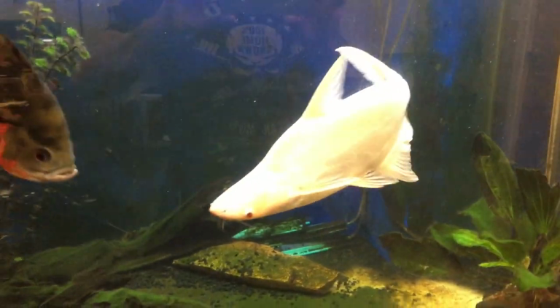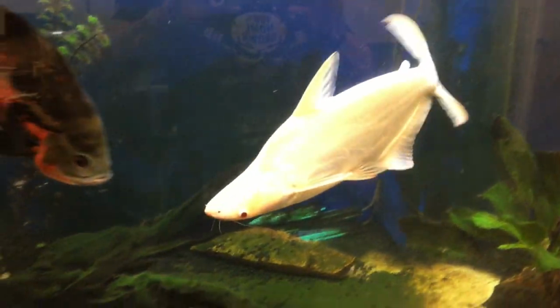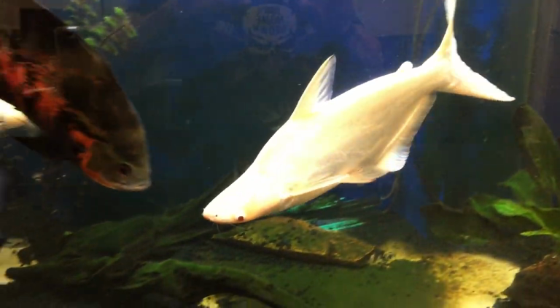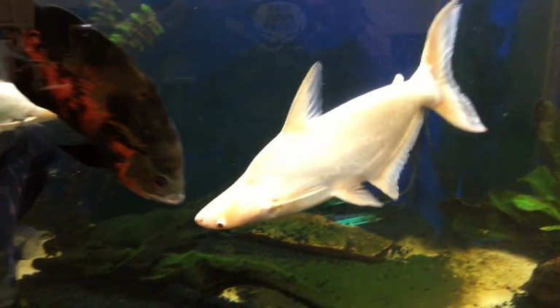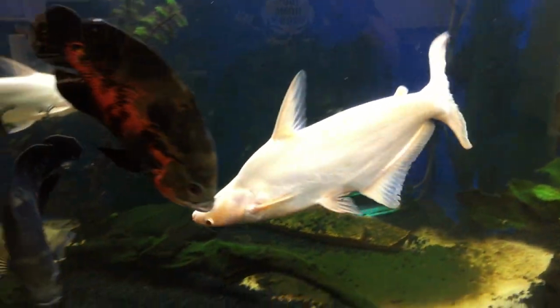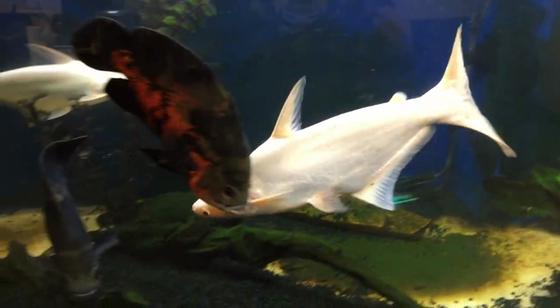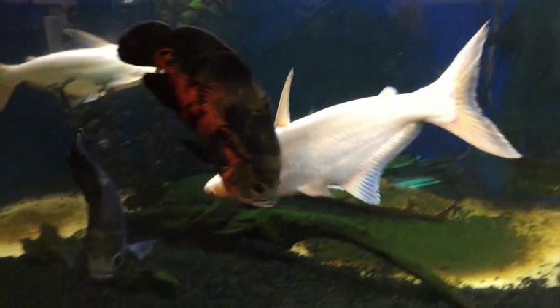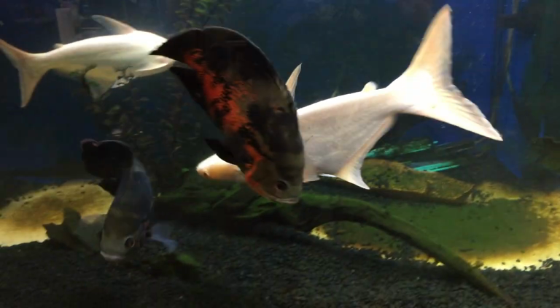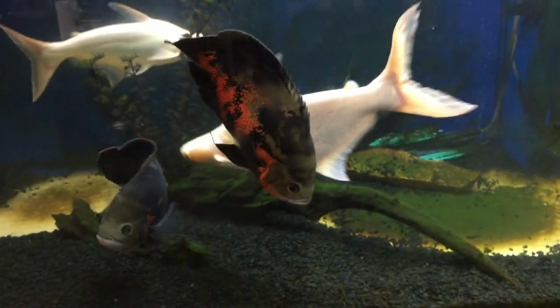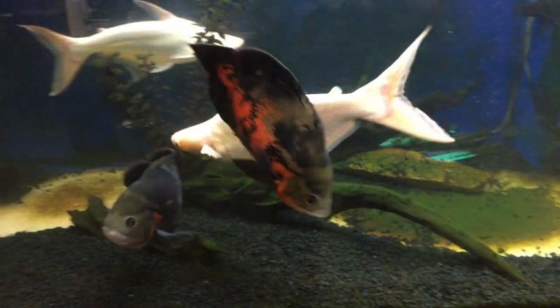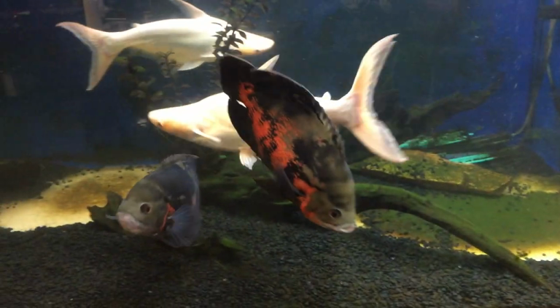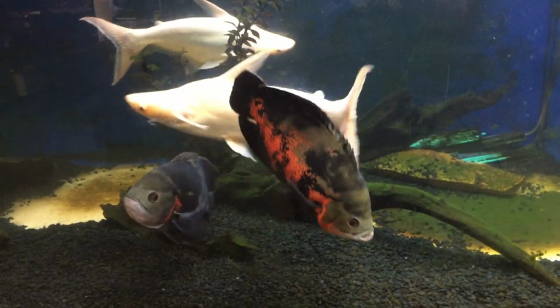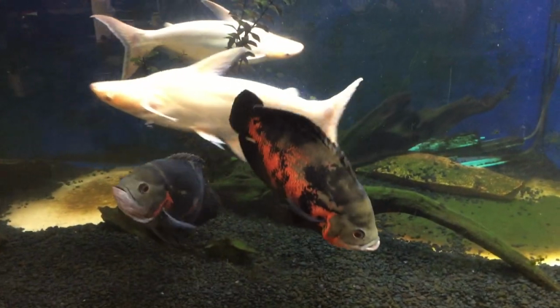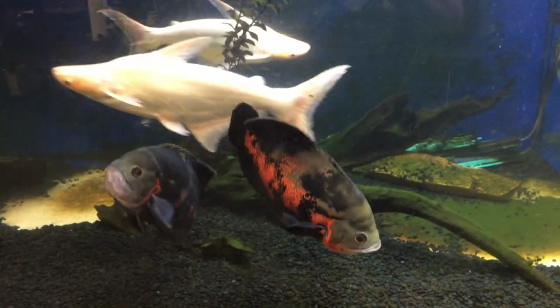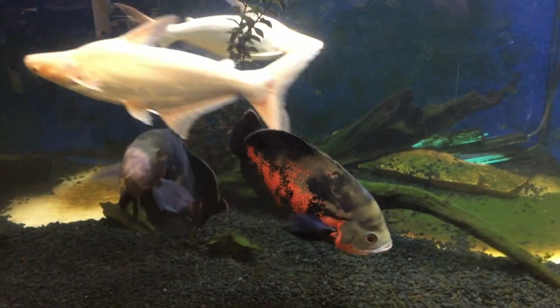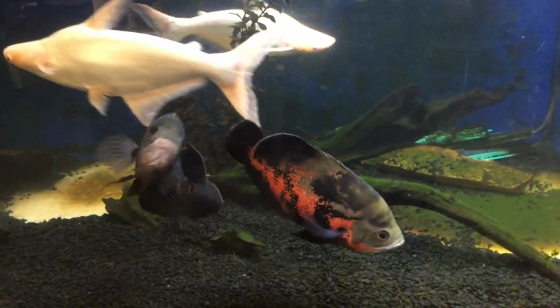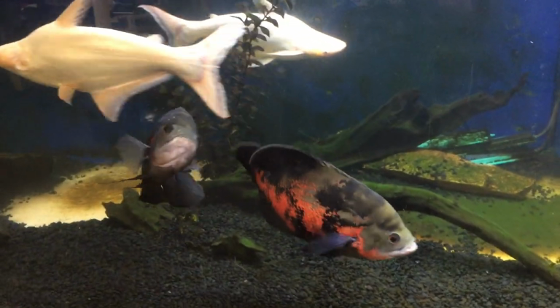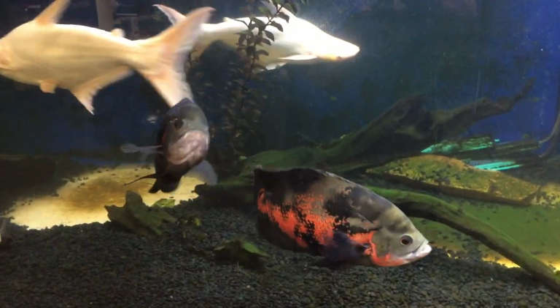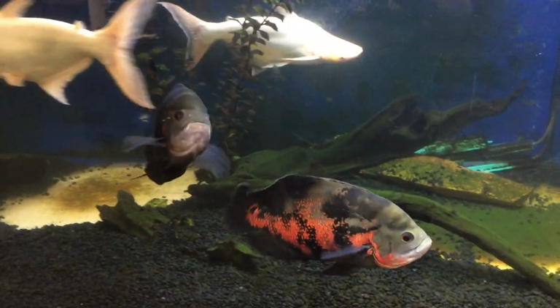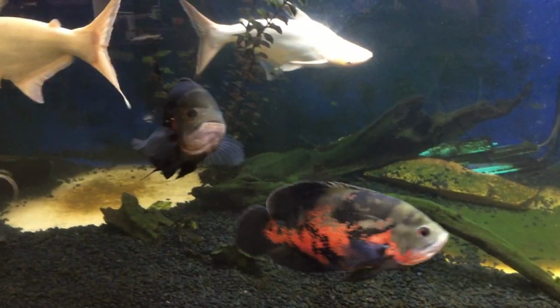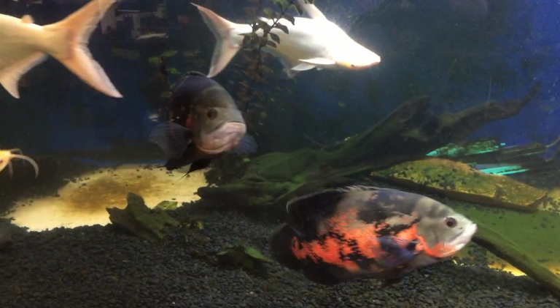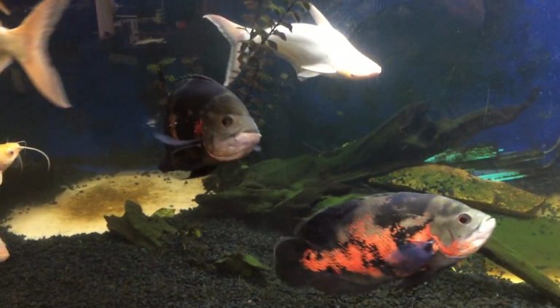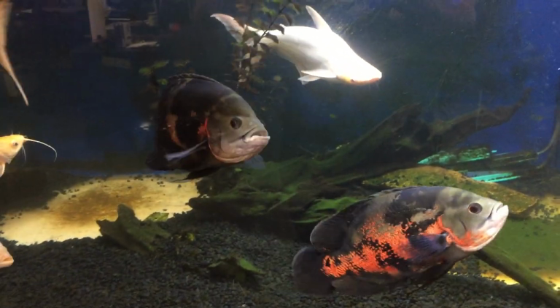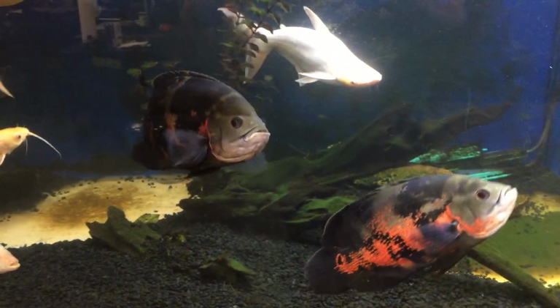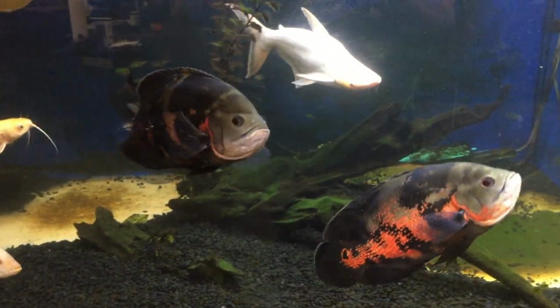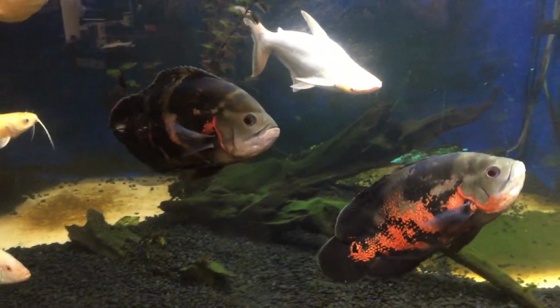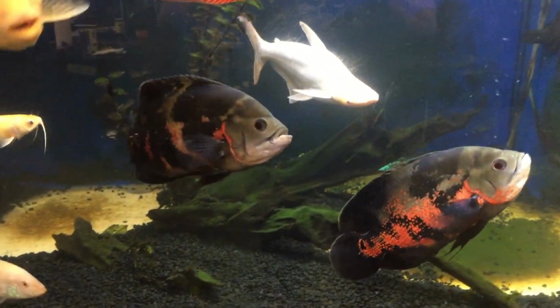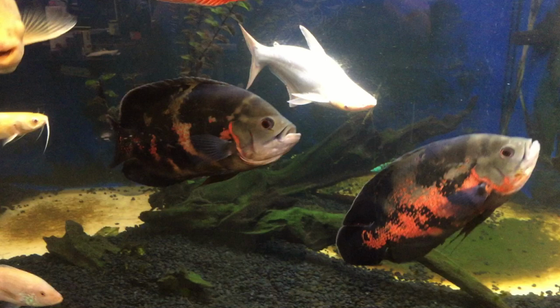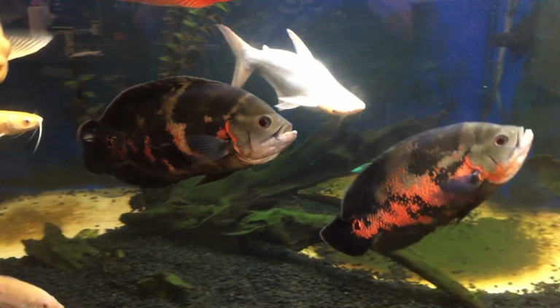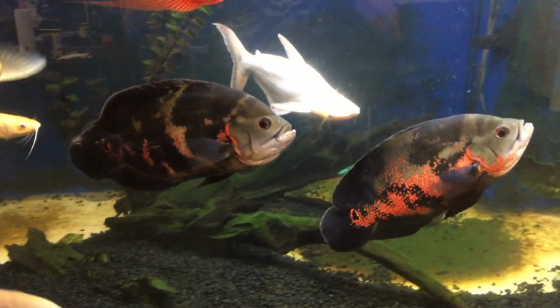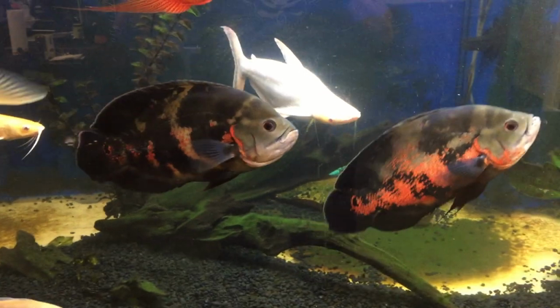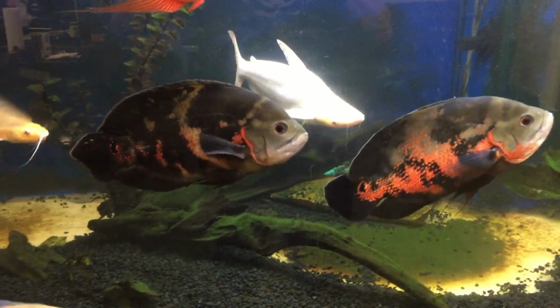They're starting to look like real sharks. The oscars are growing nicely too — red tiger oscars there. You can see the two pair.